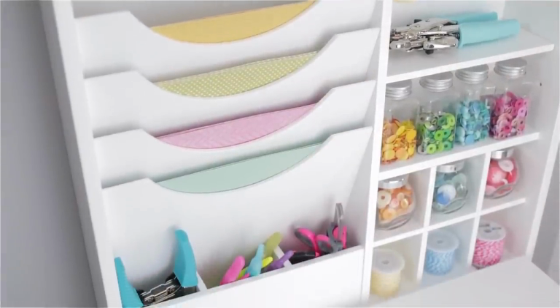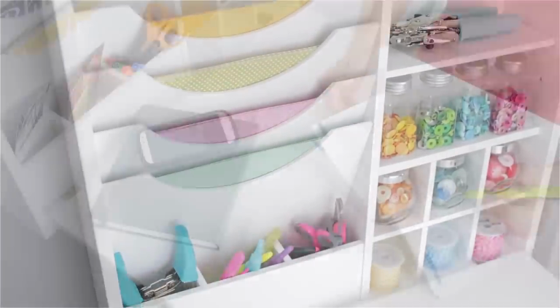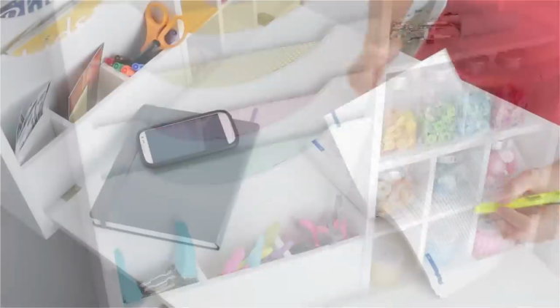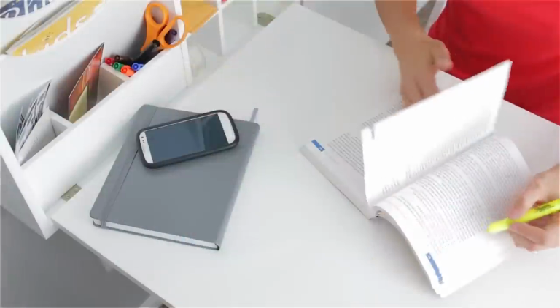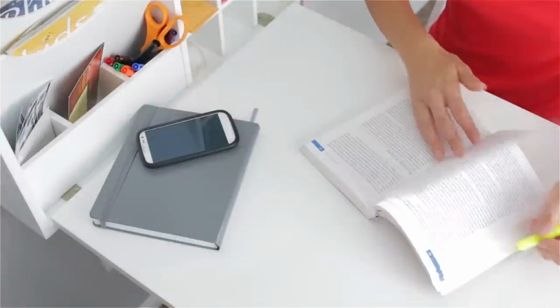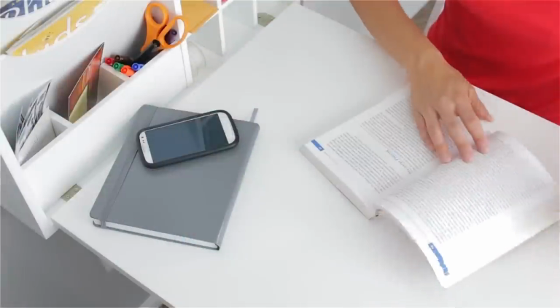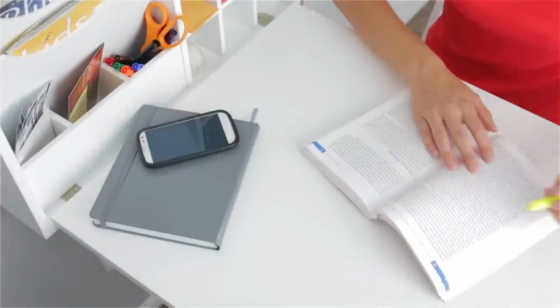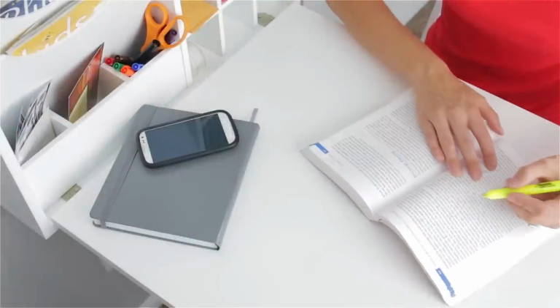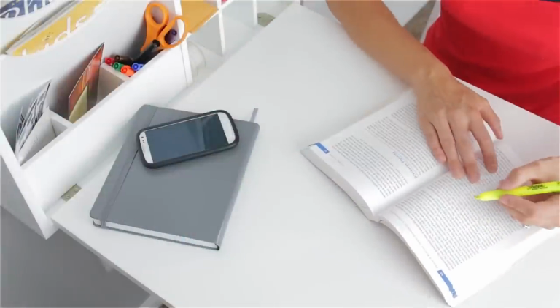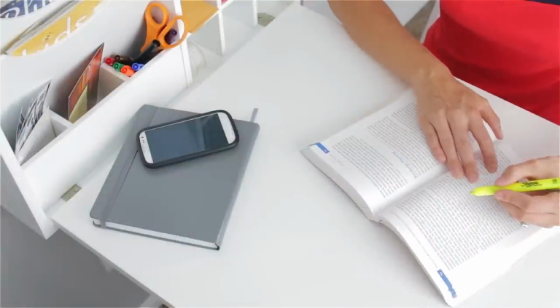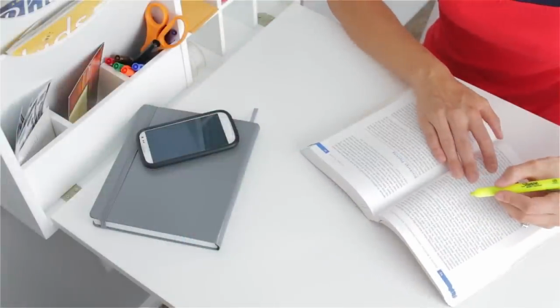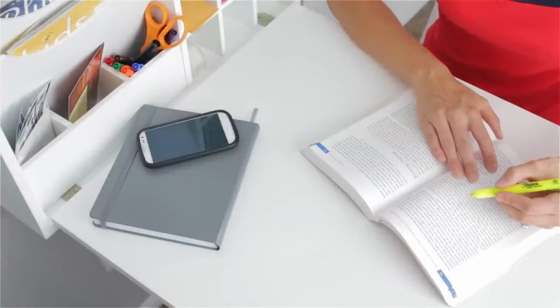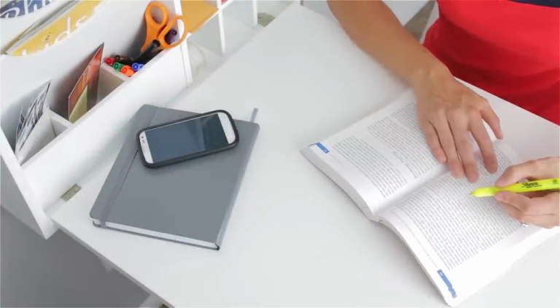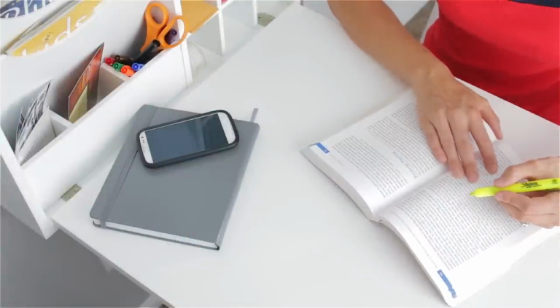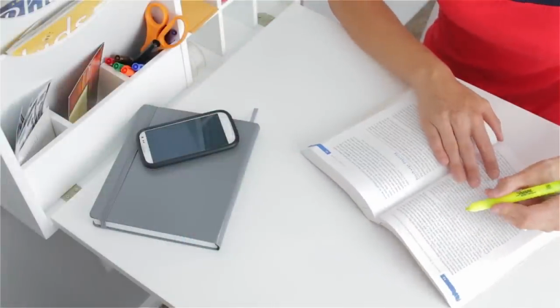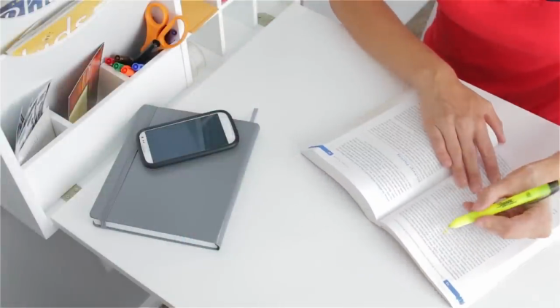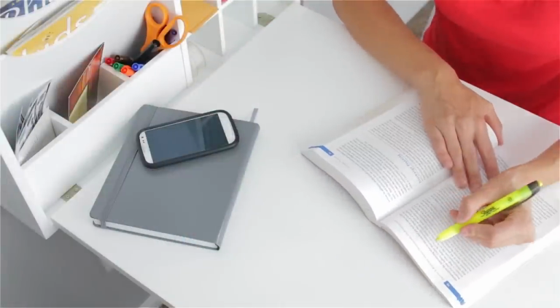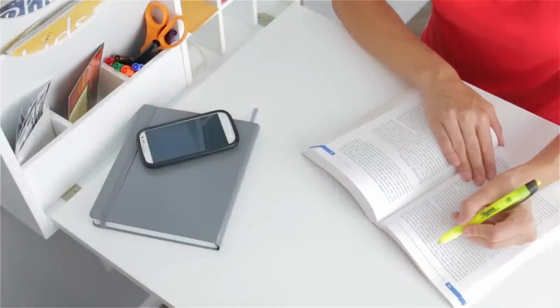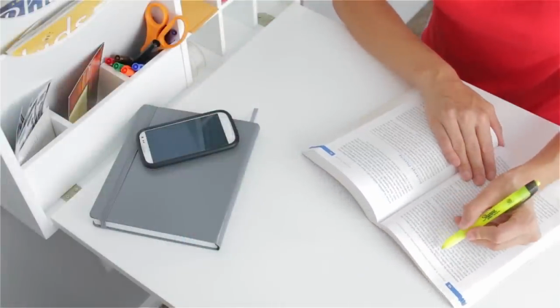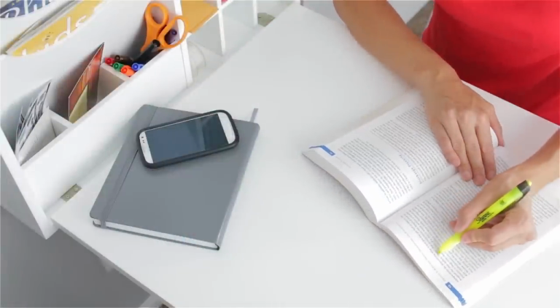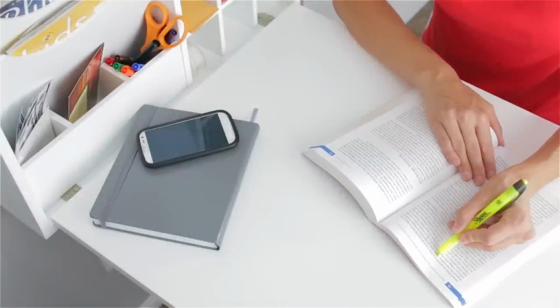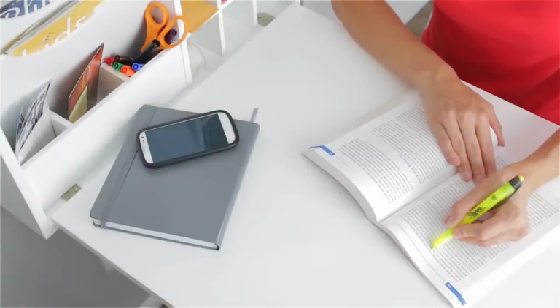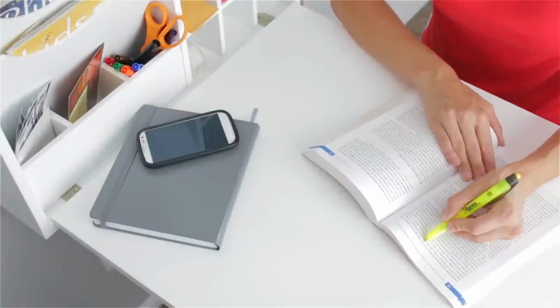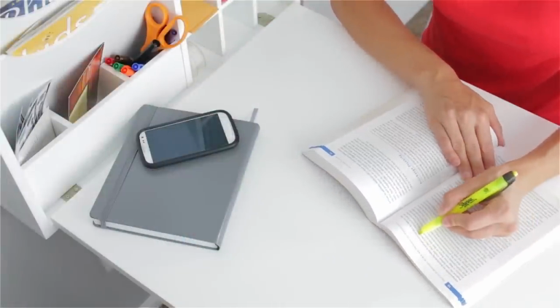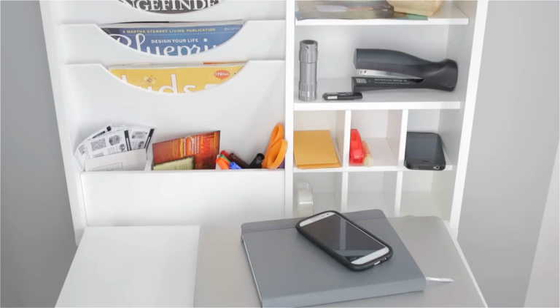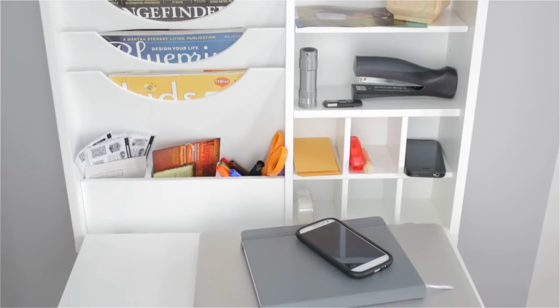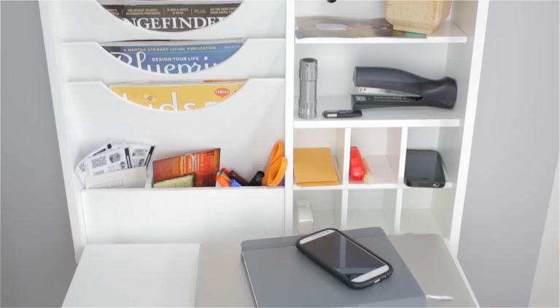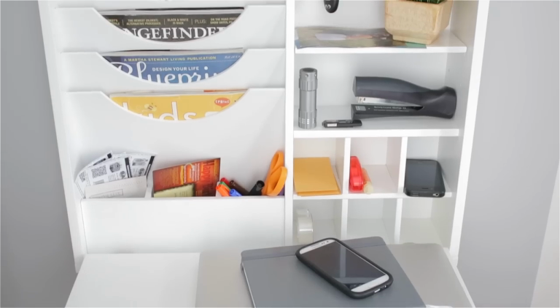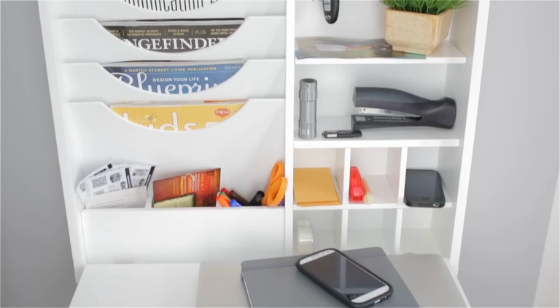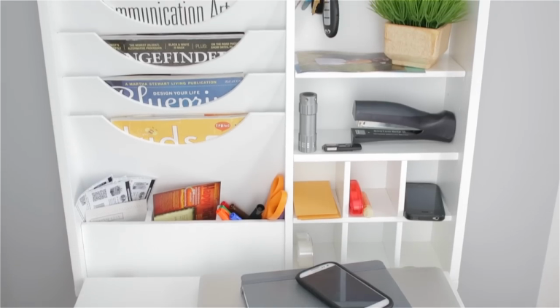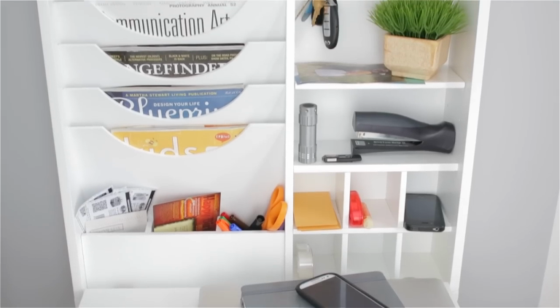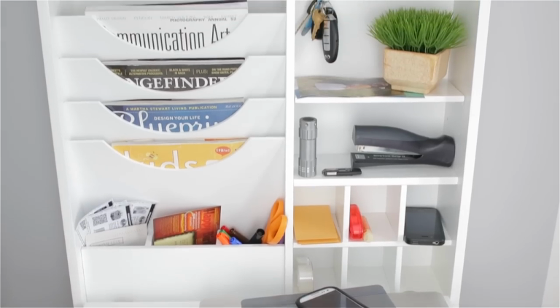Or use the area for studying, home organization, and home office.